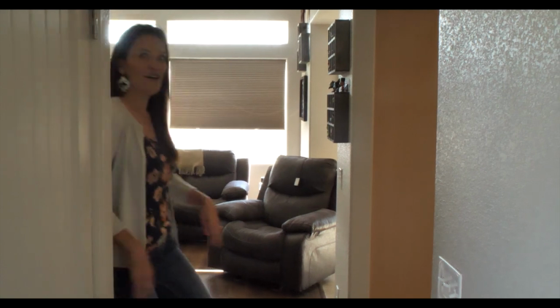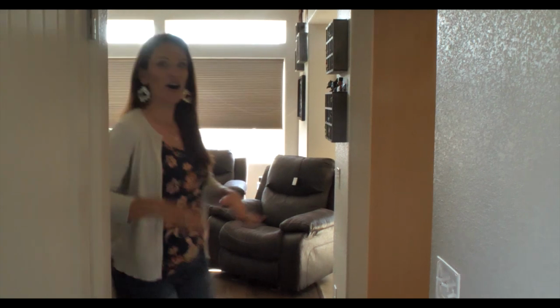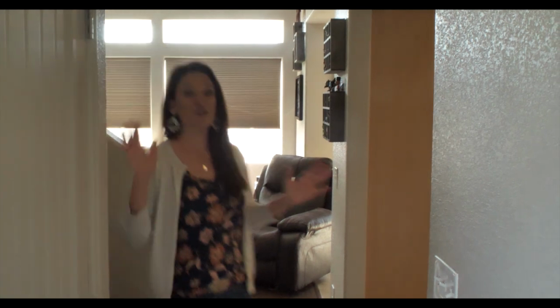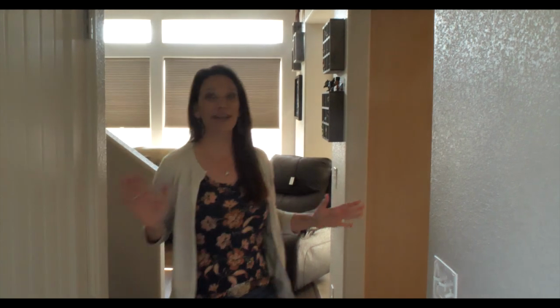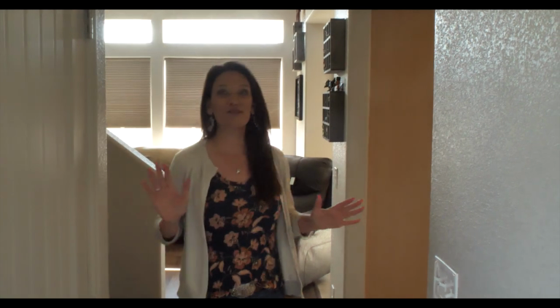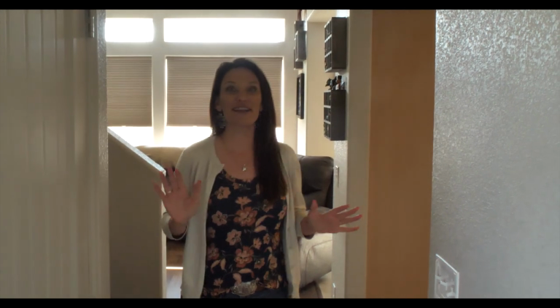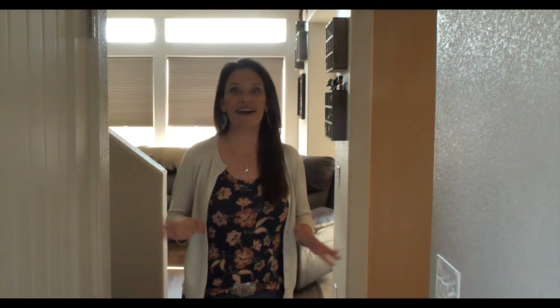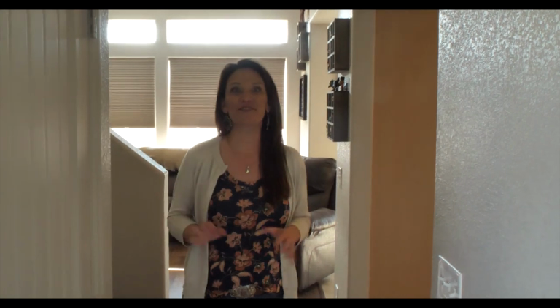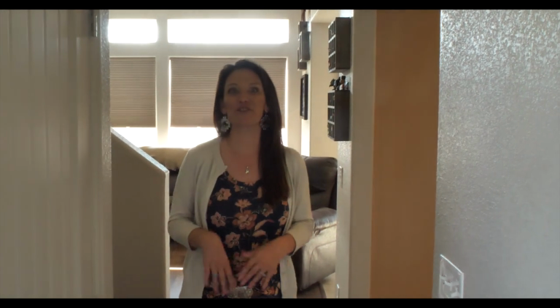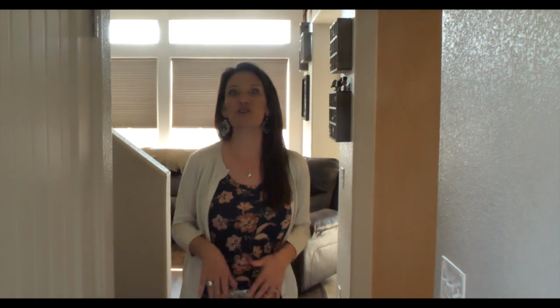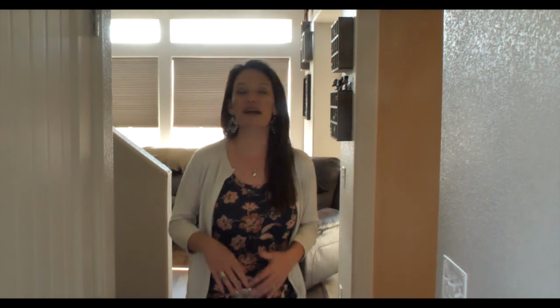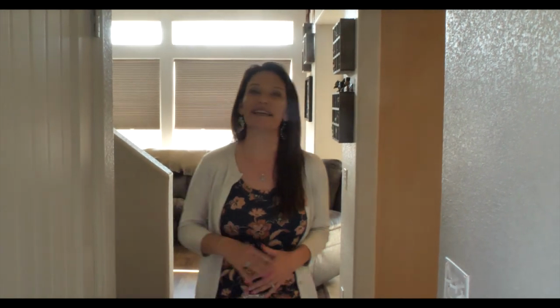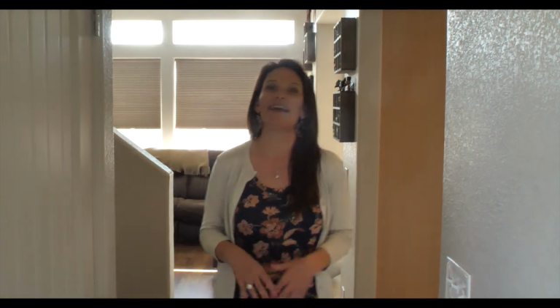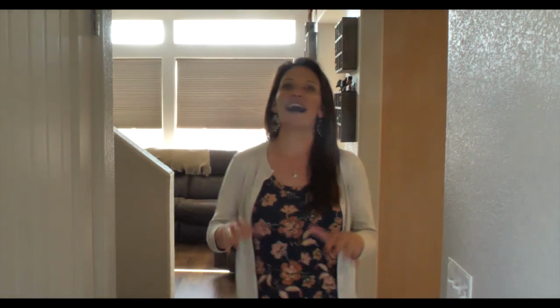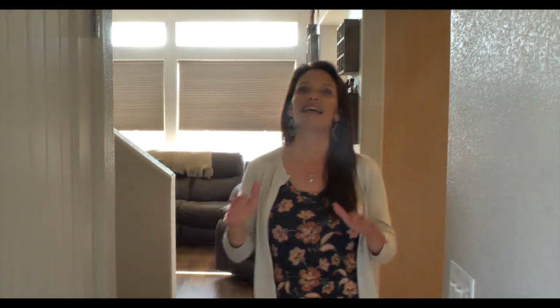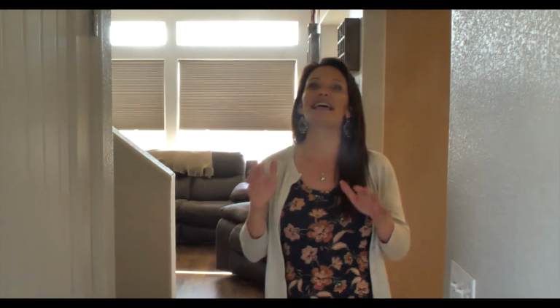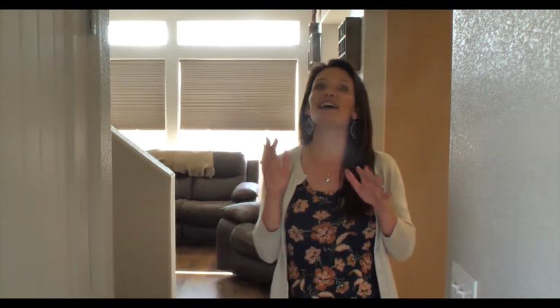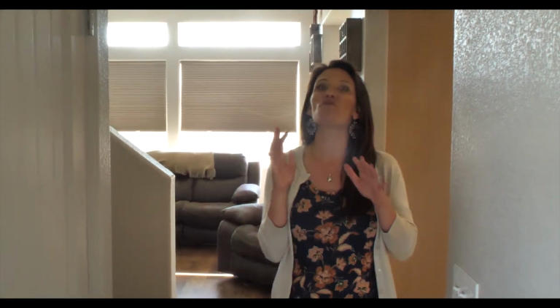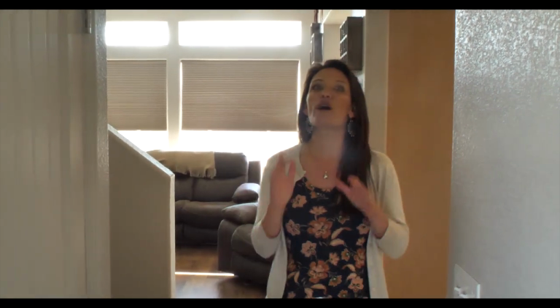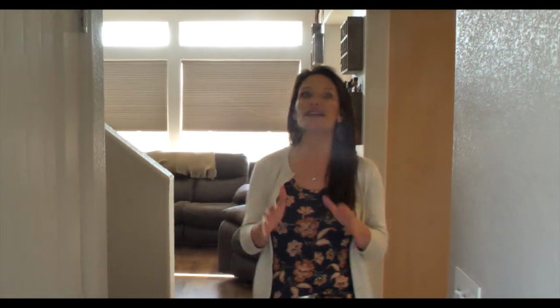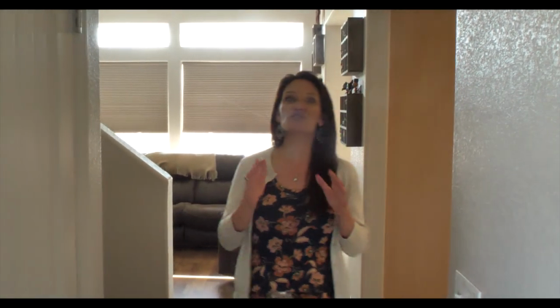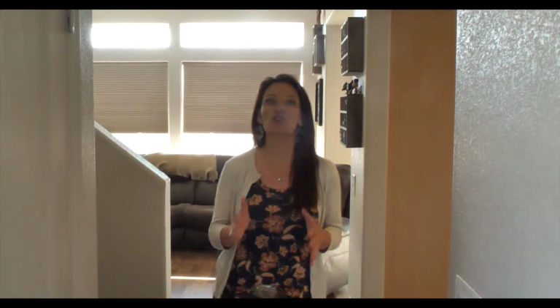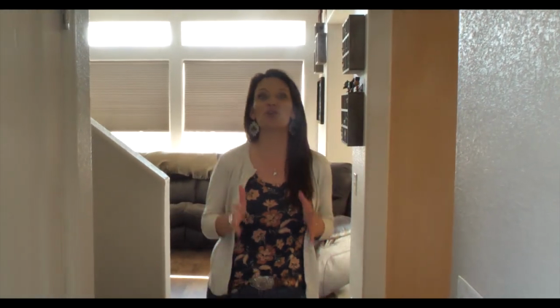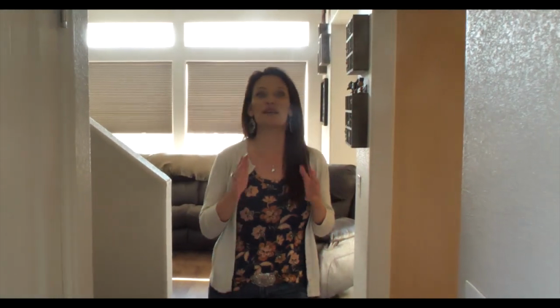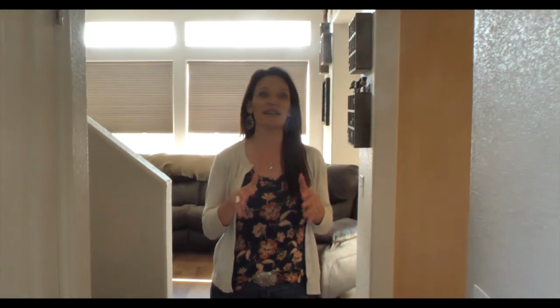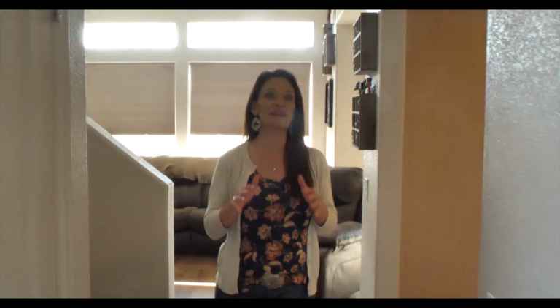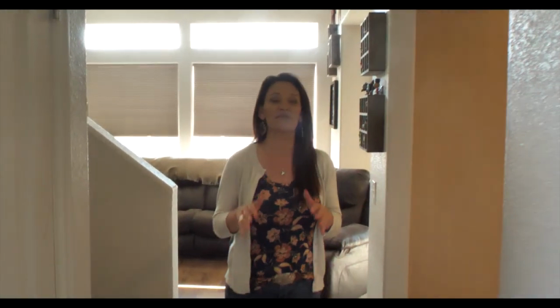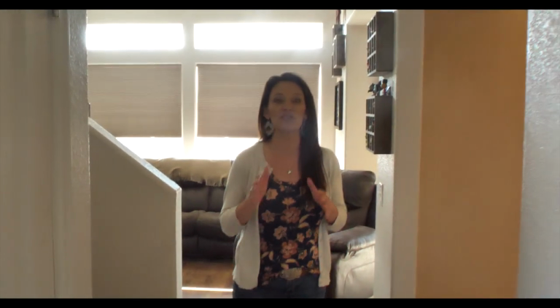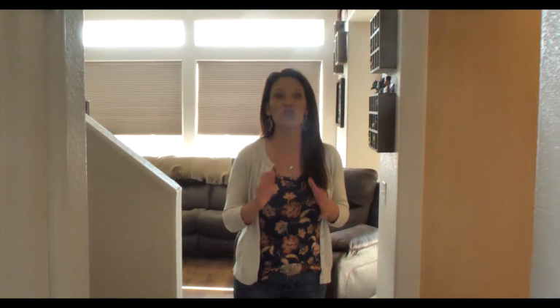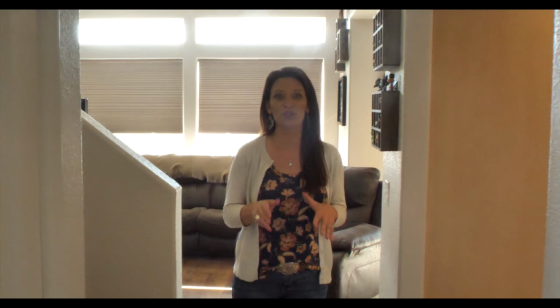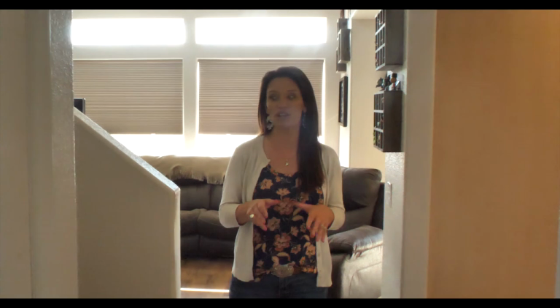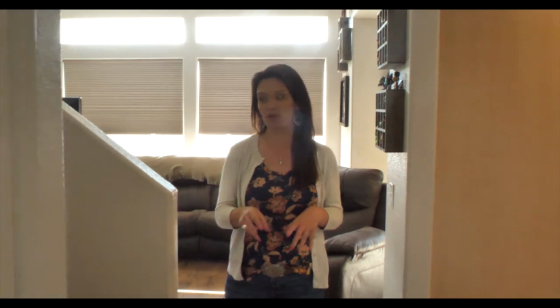All the lights are on and the house is show ready. I cannot wait to show you the inside of this gorgeous house.